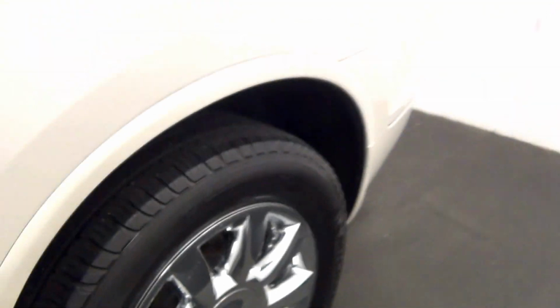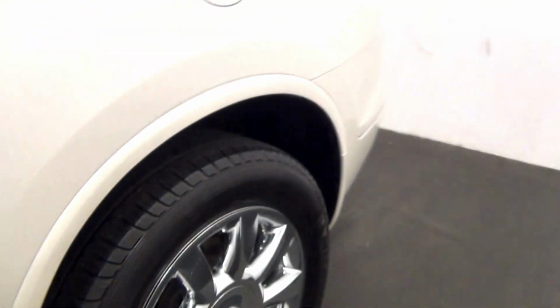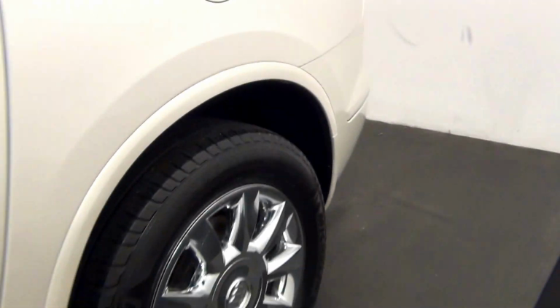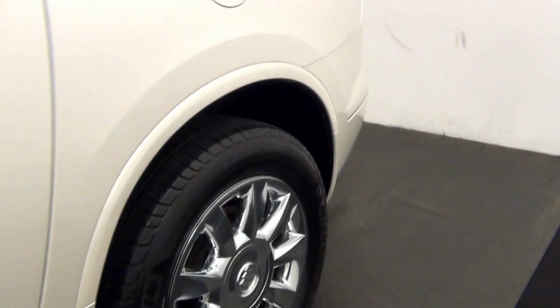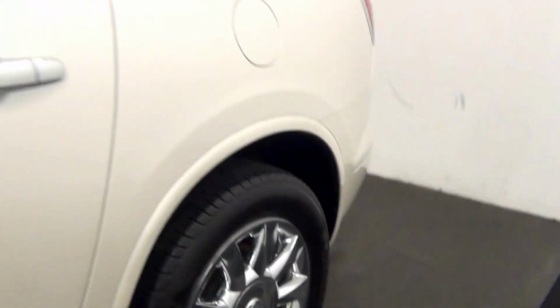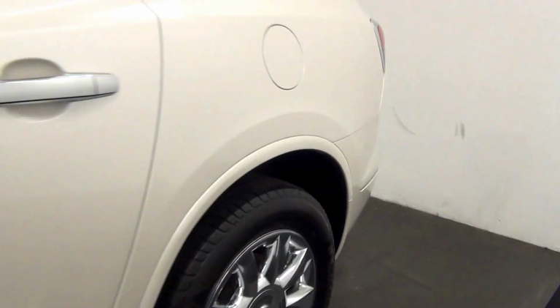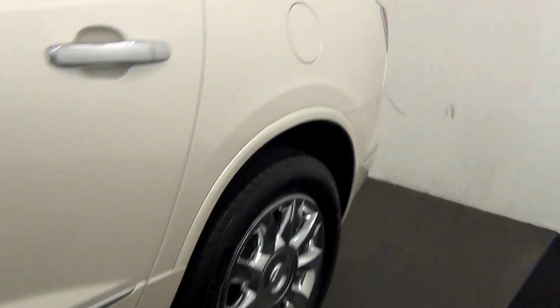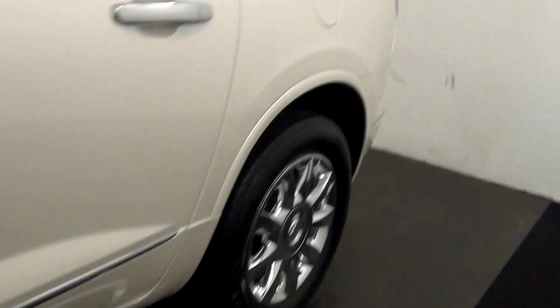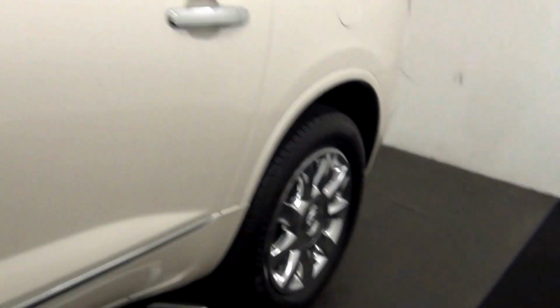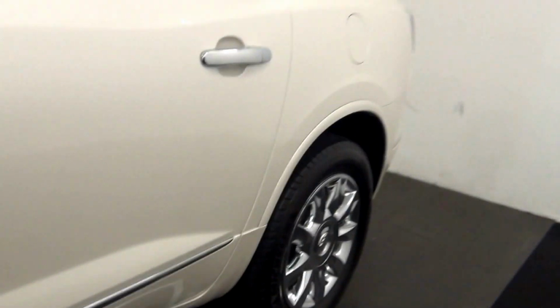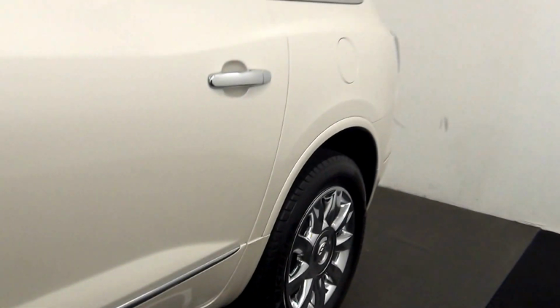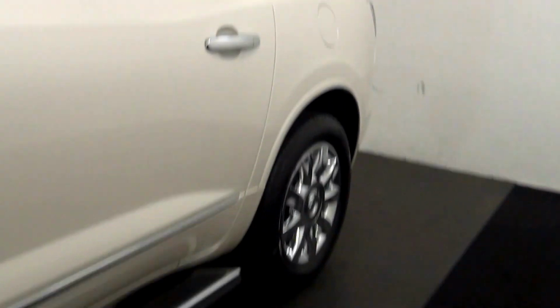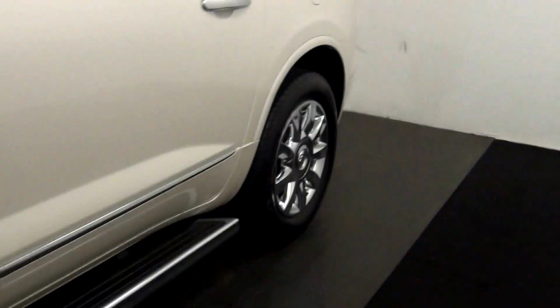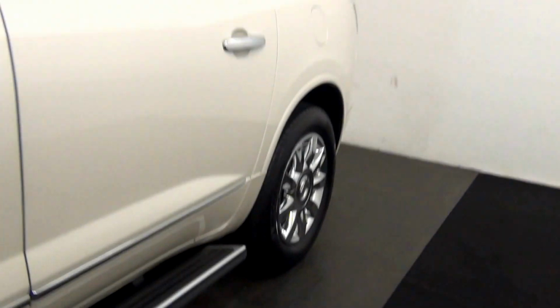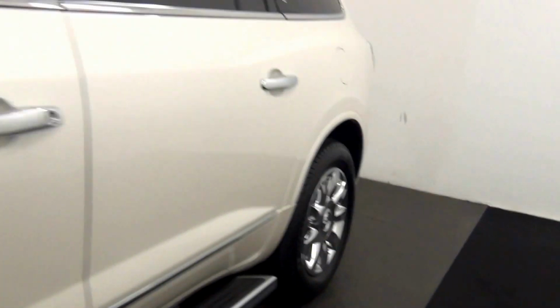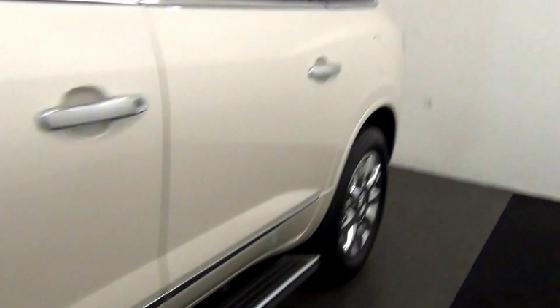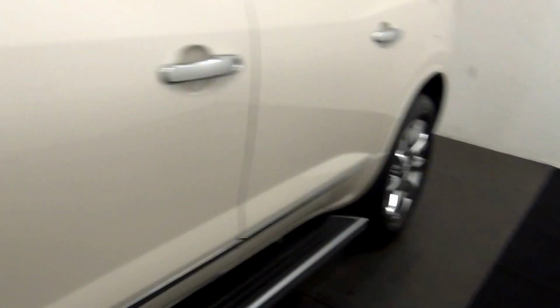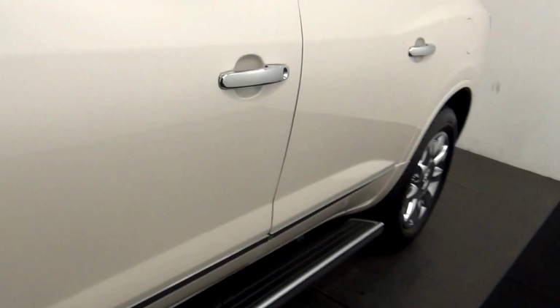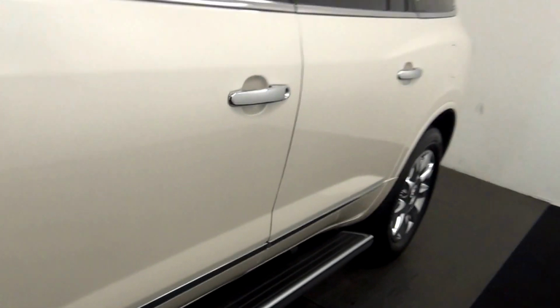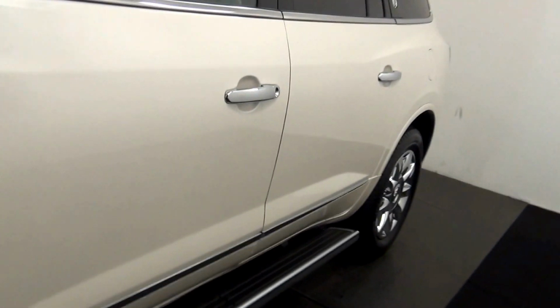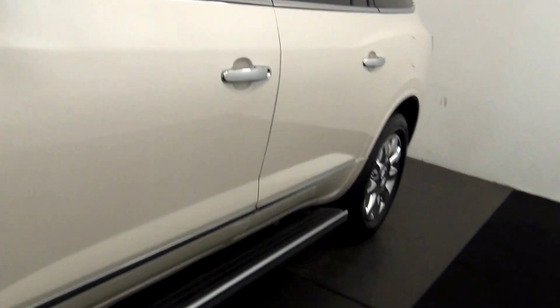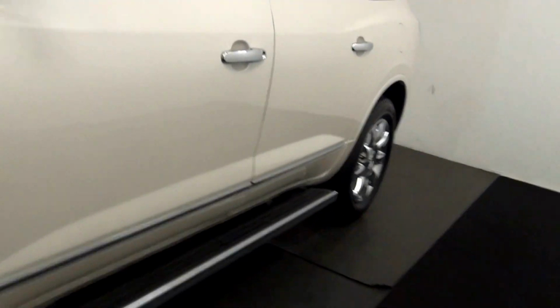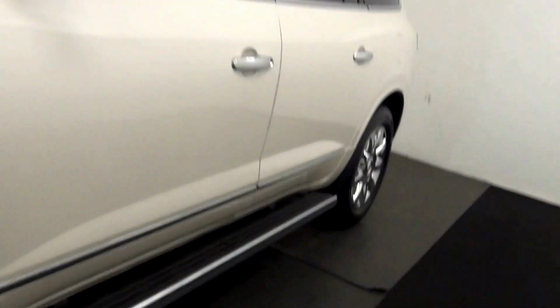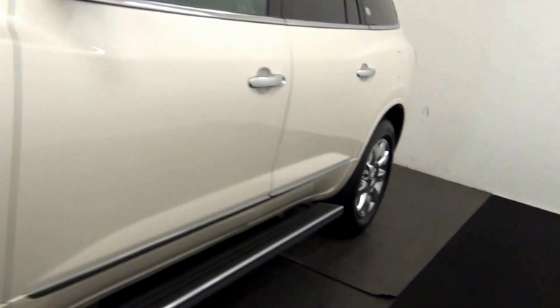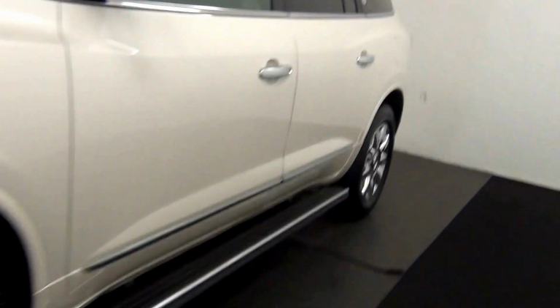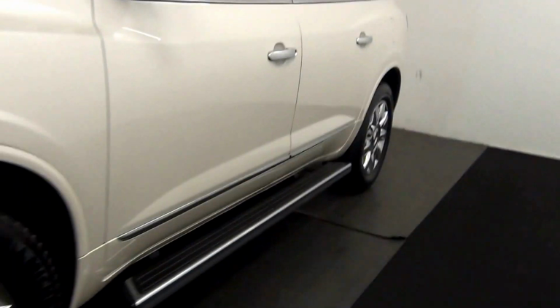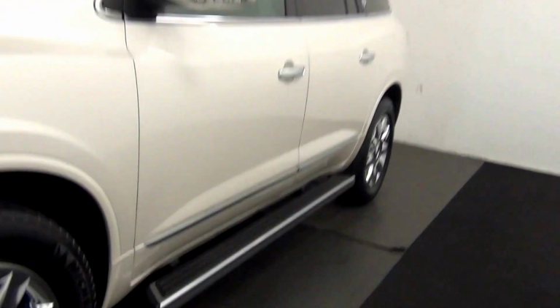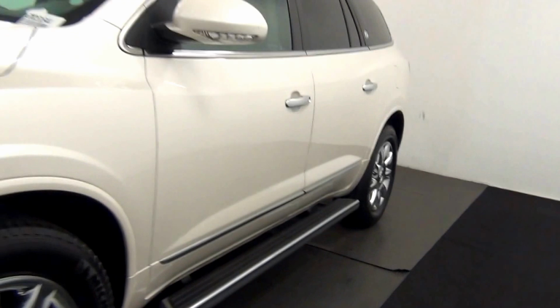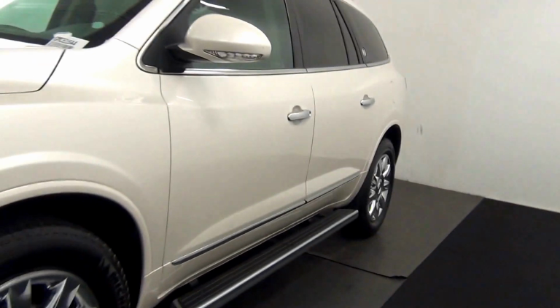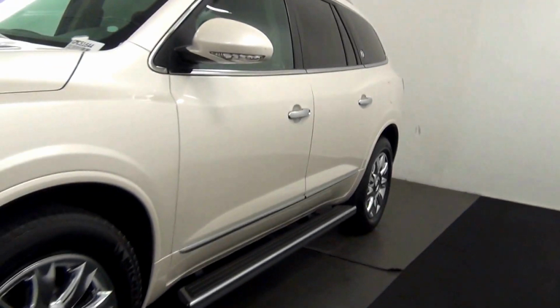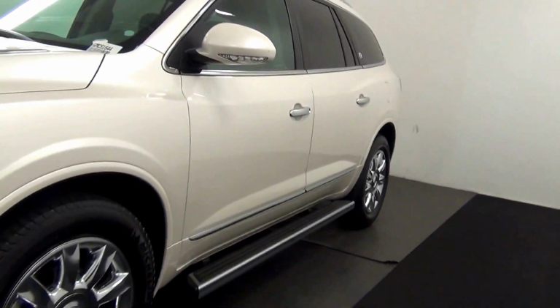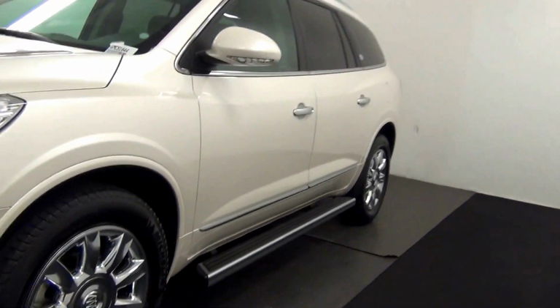And that is going to end our walk around for the 2014 Buick Enclave. Thank you.